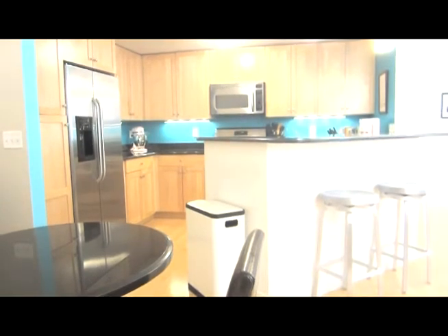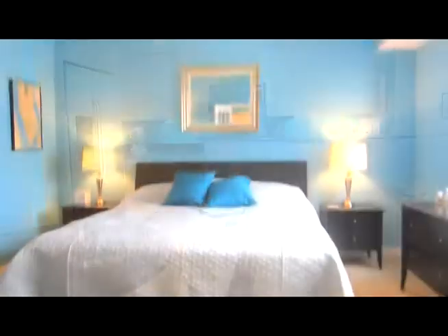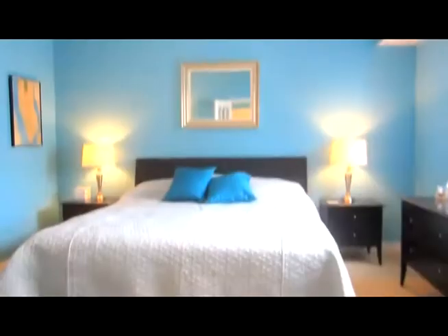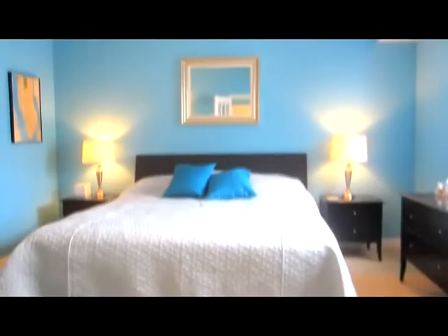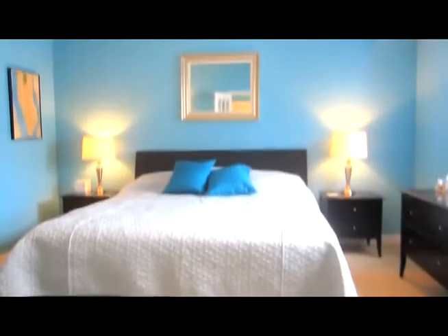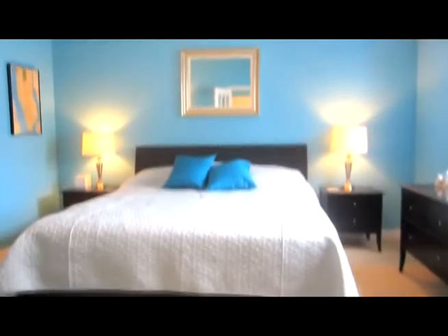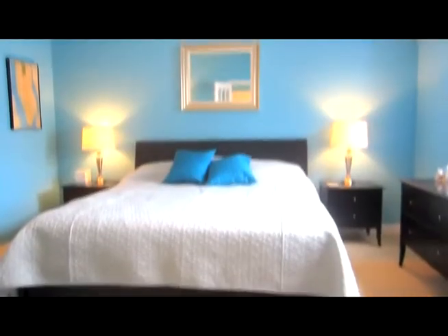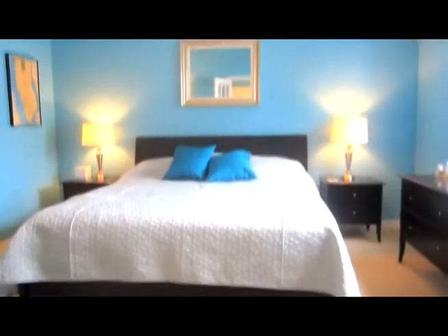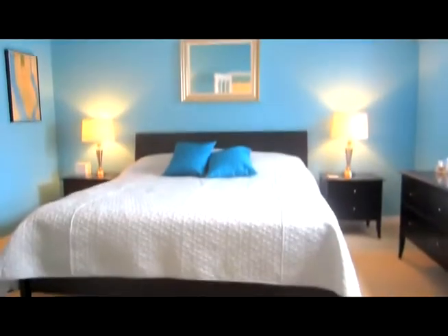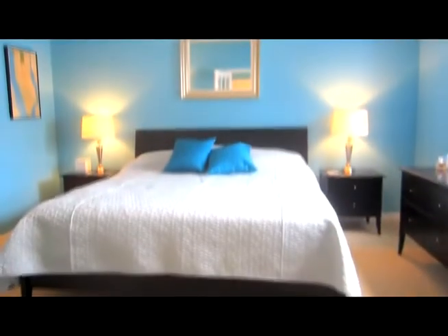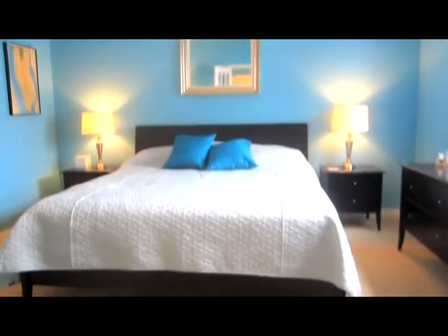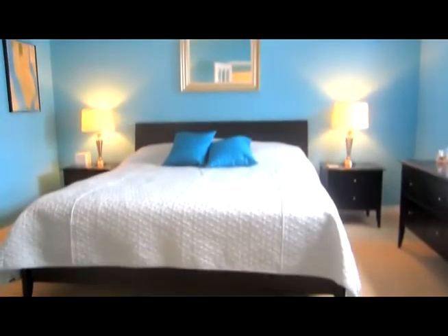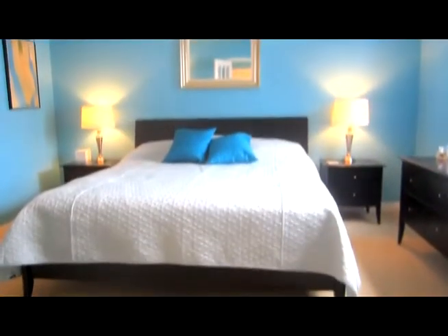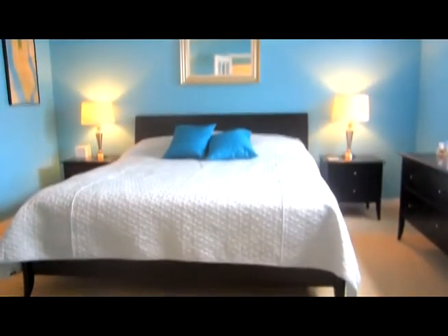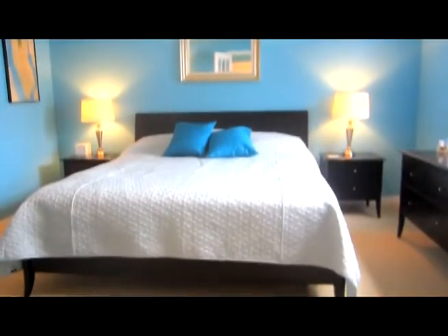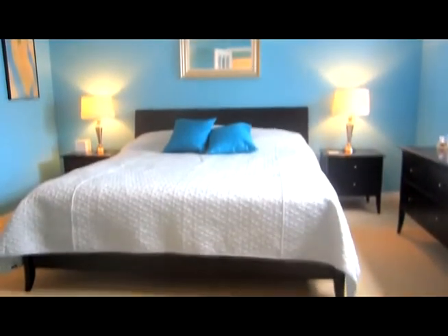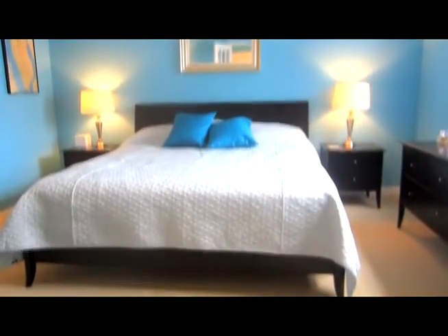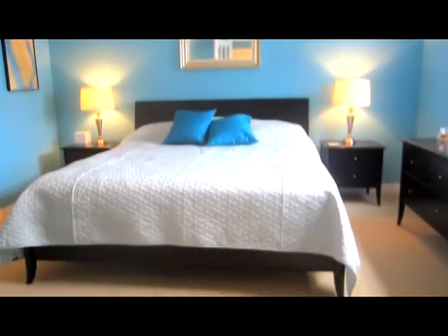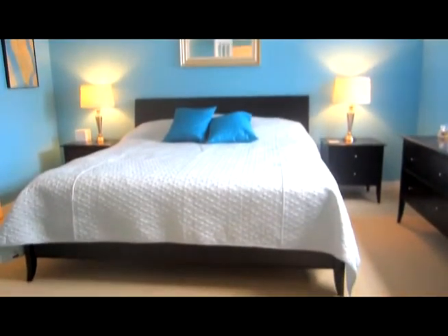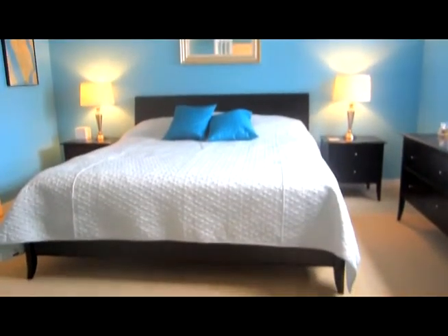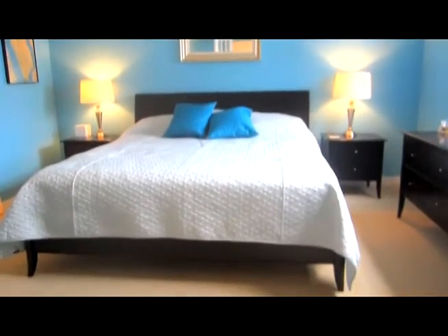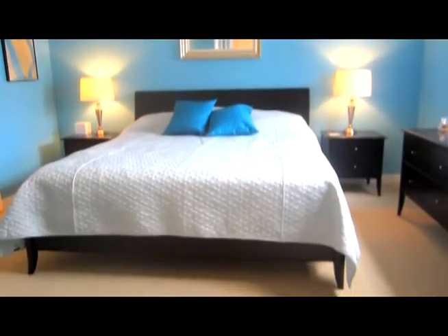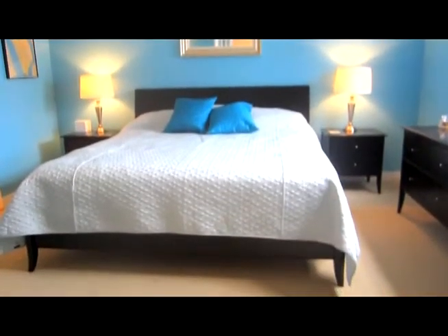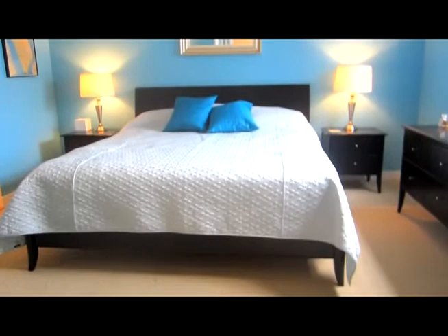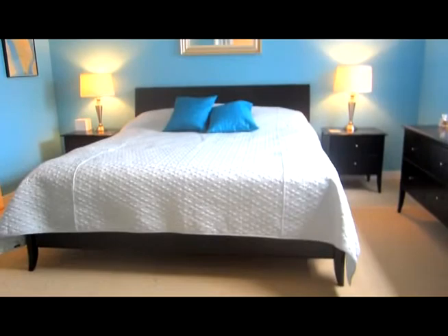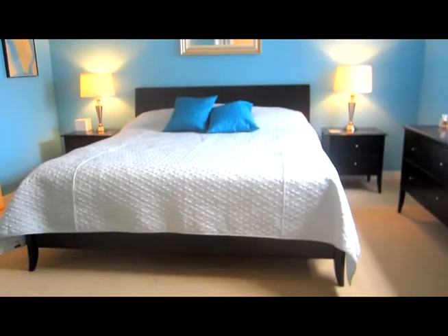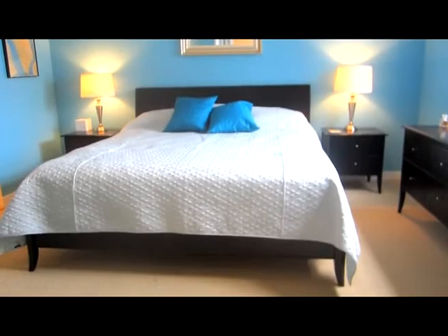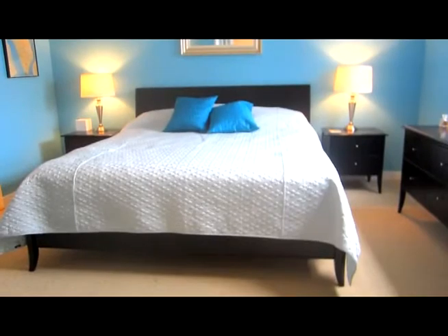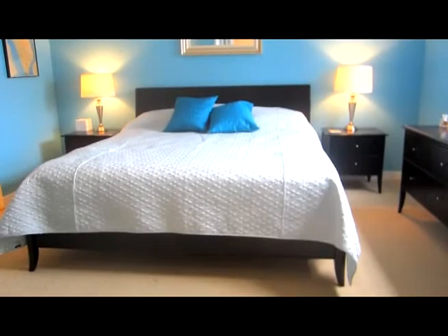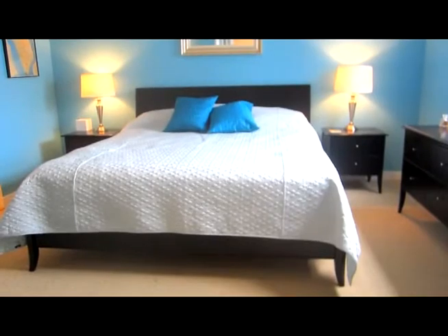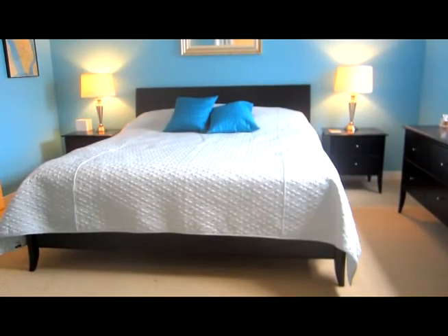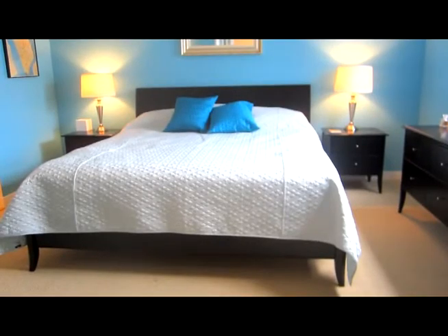Take in the beautiful views of Boston's skyline from your master bedroom, with plenty of room for your king-size bed and all your furniture.